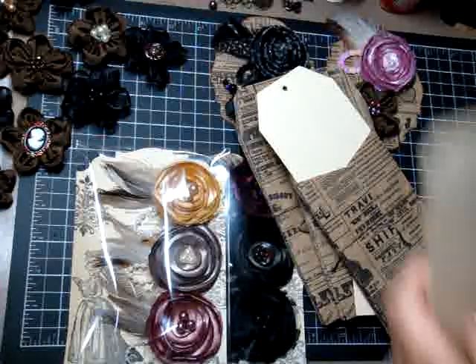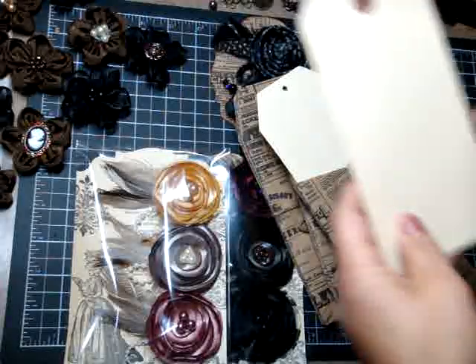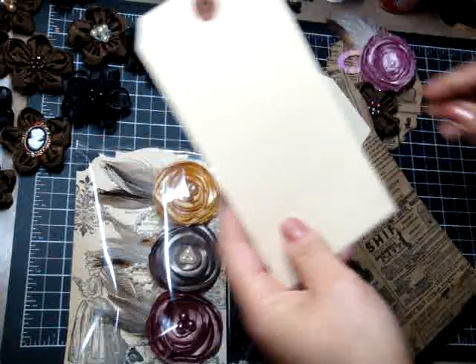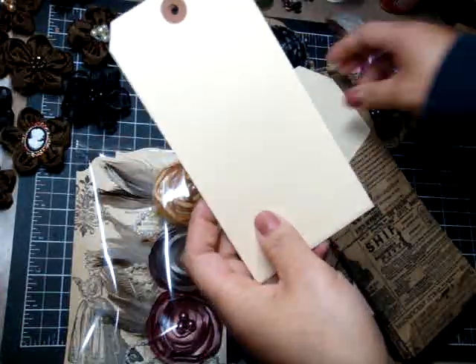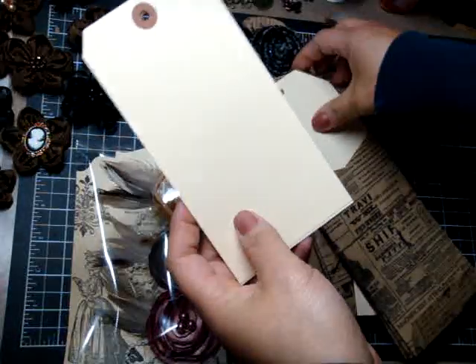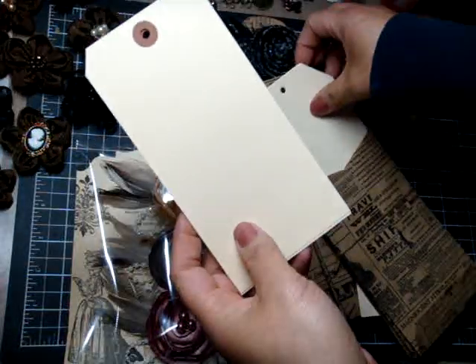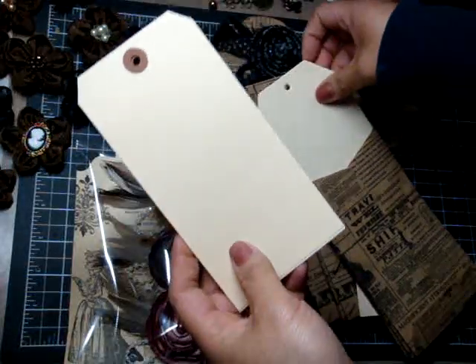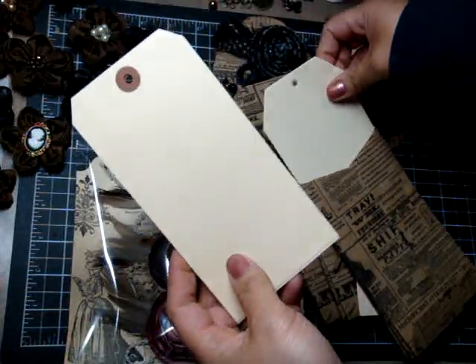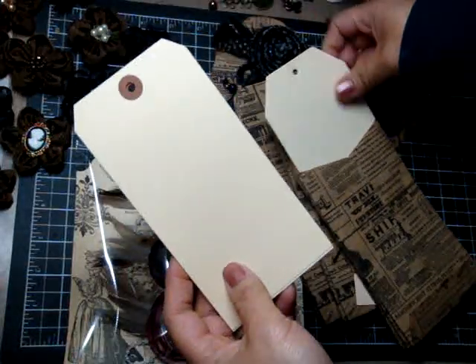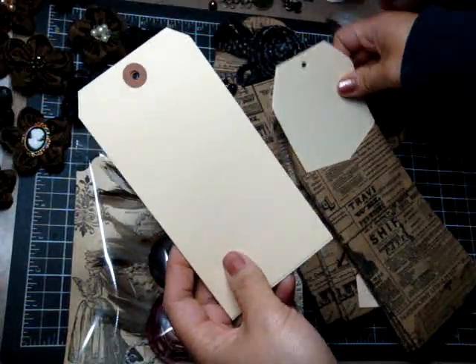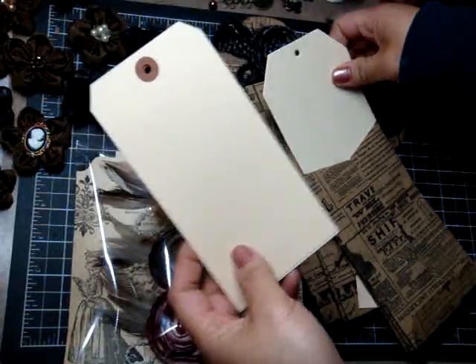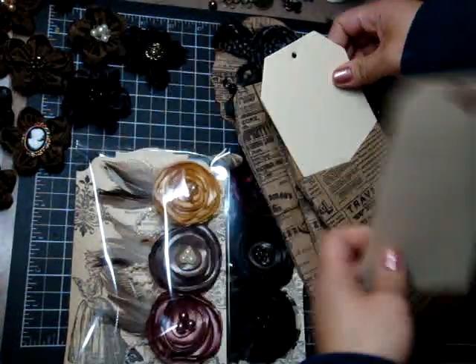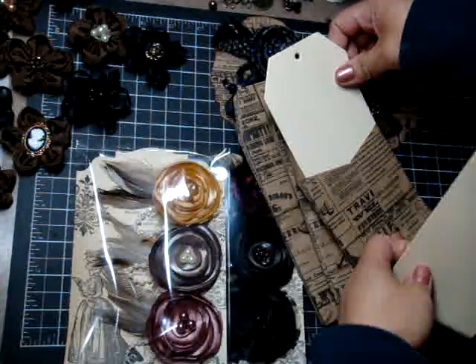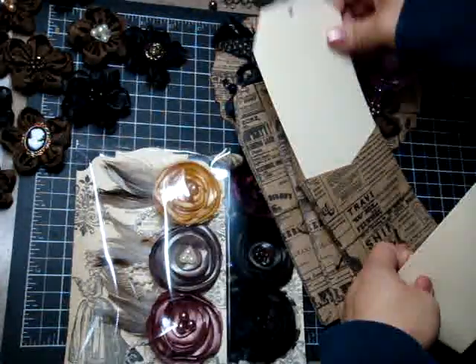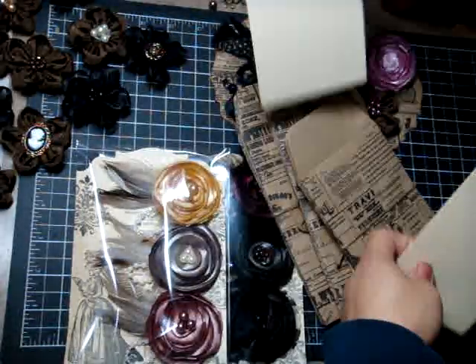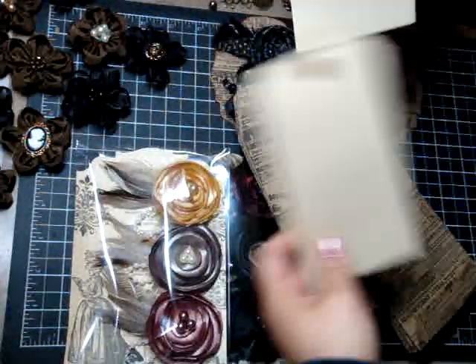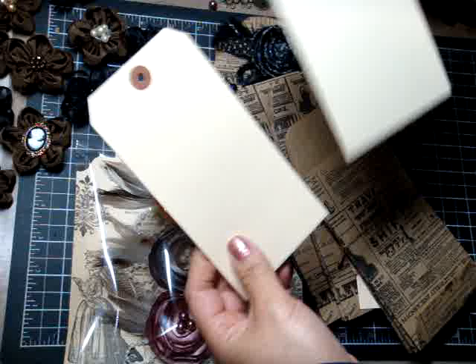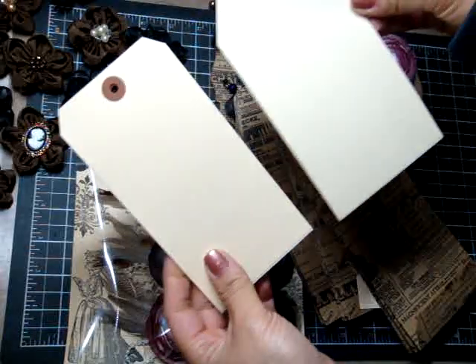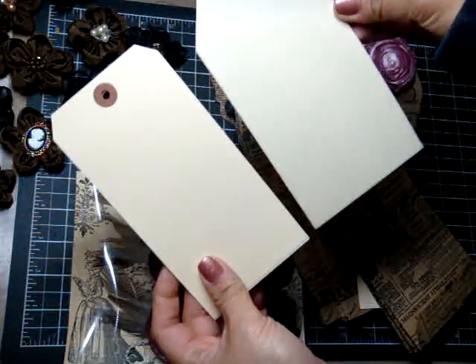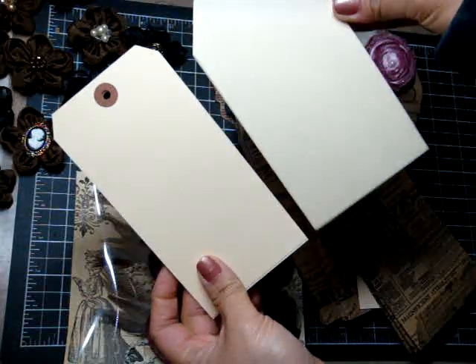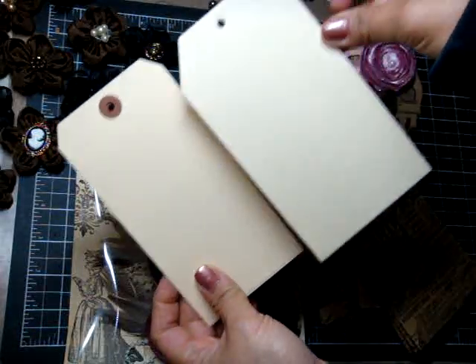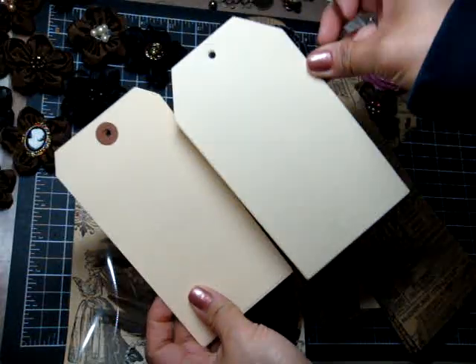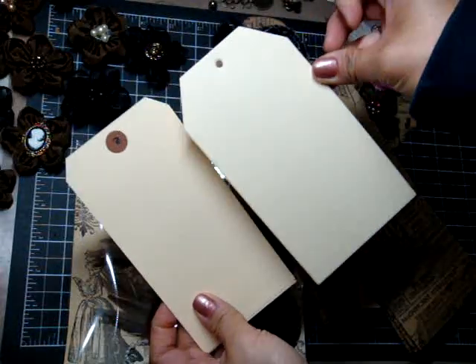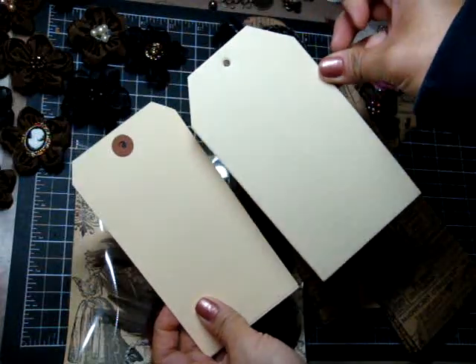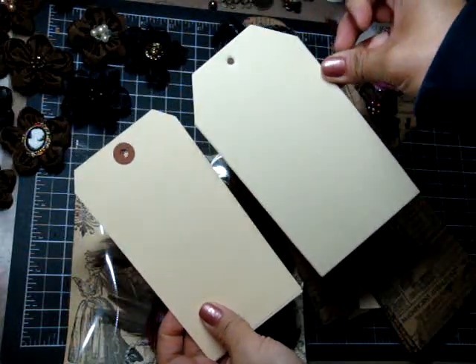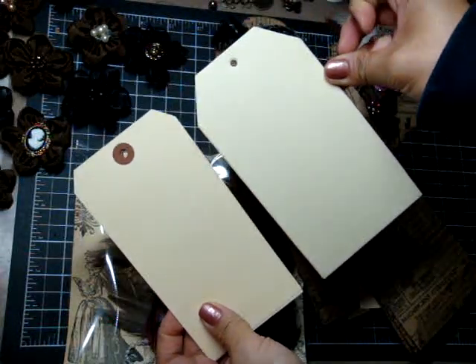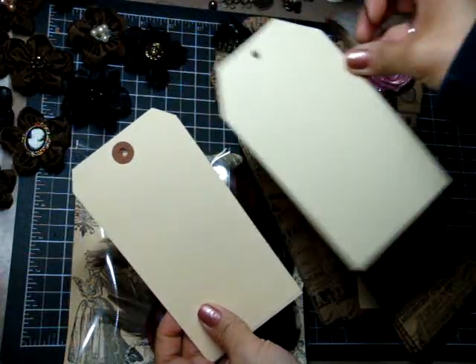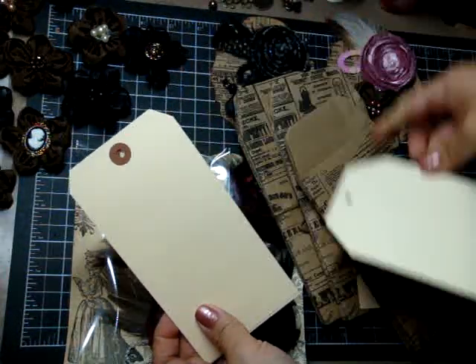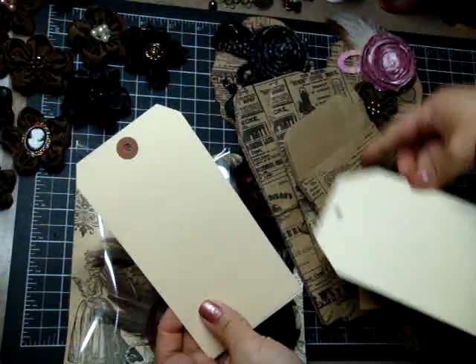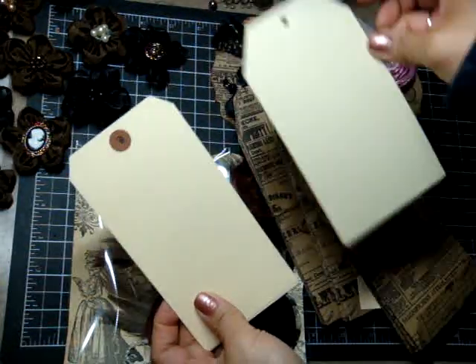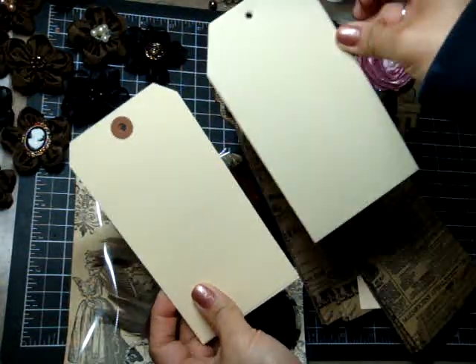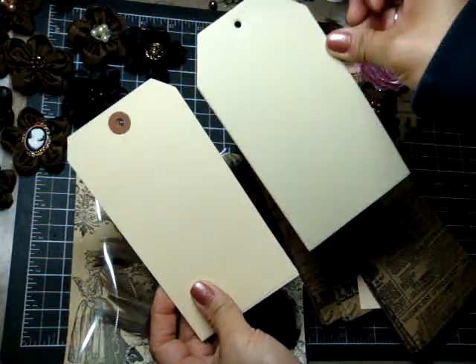Here's the Tim Holtz number eight tag, and here's the tag that you'll be getting — it fits perfectly in the envelope.